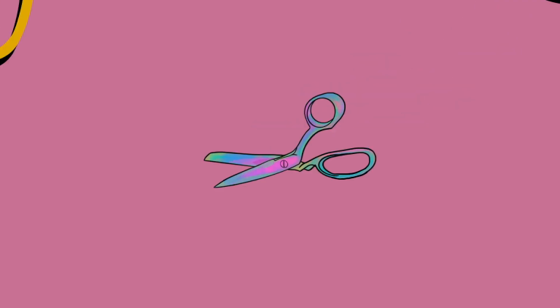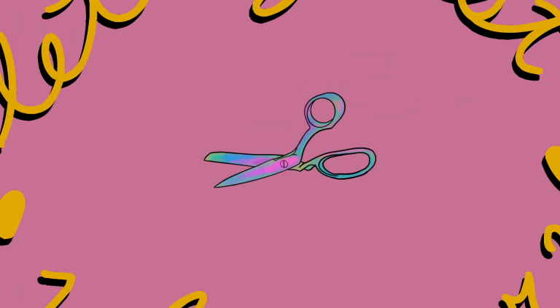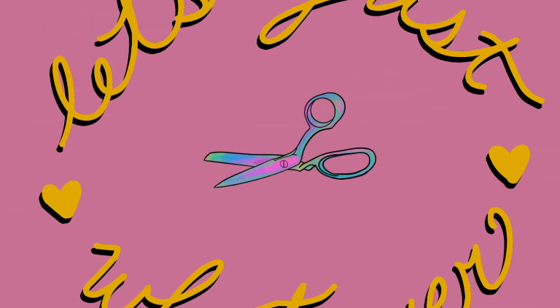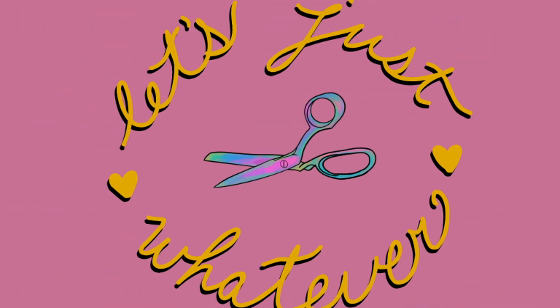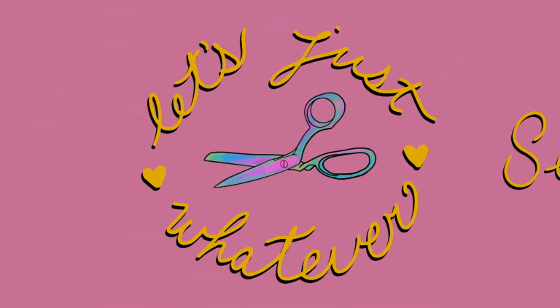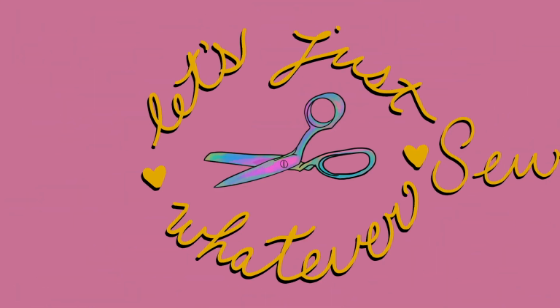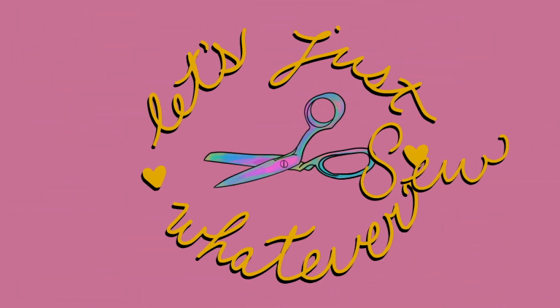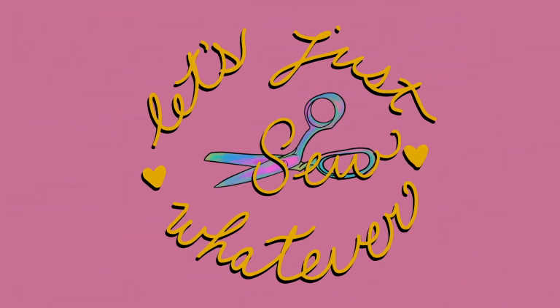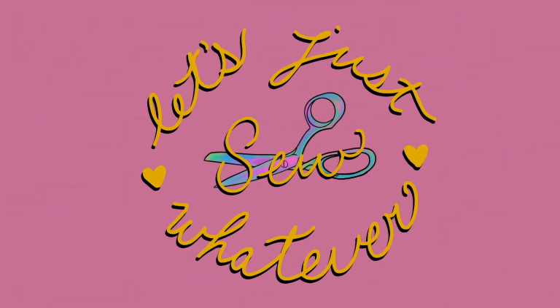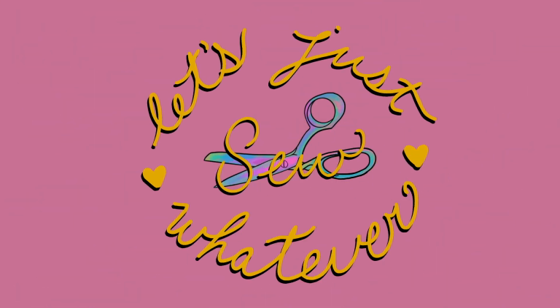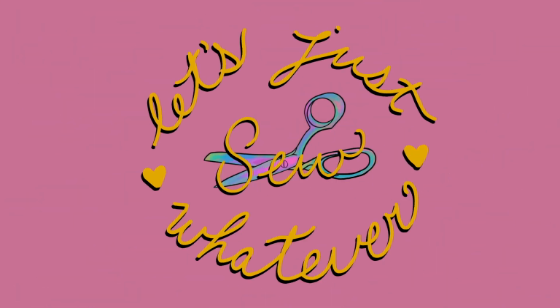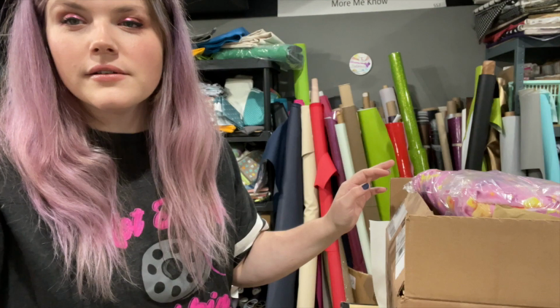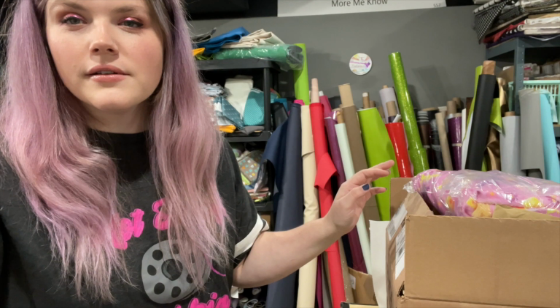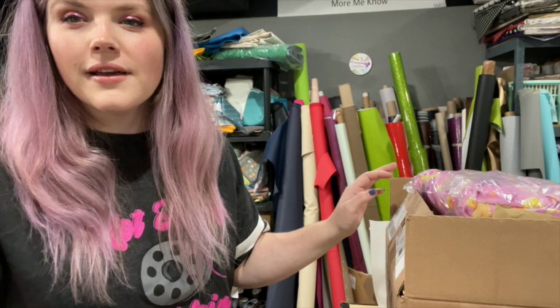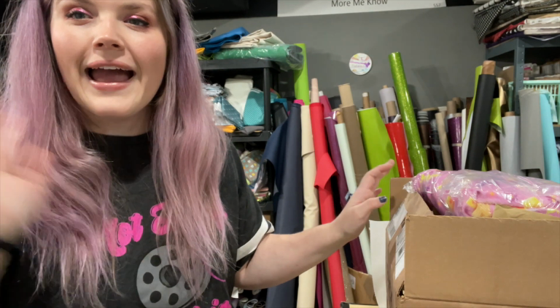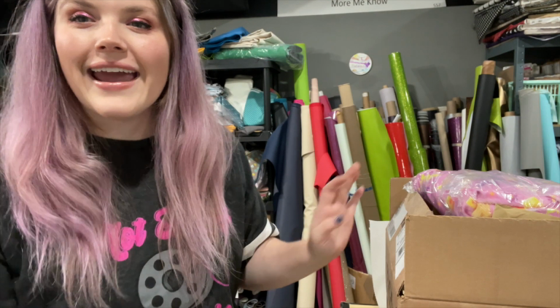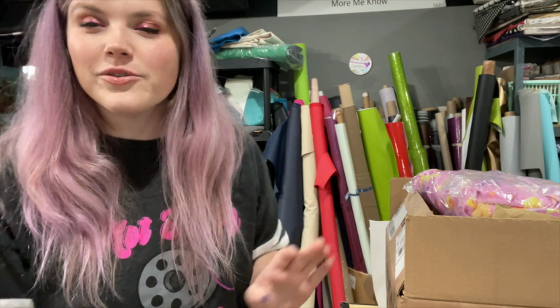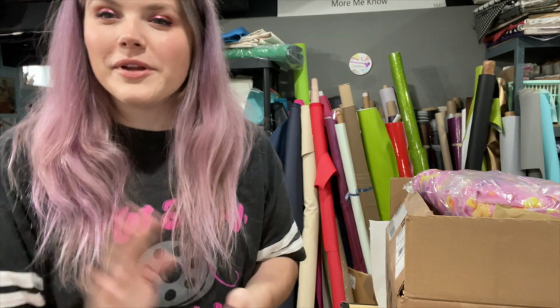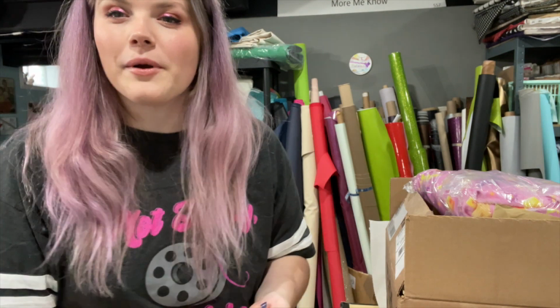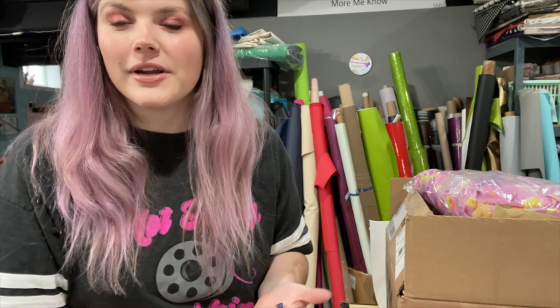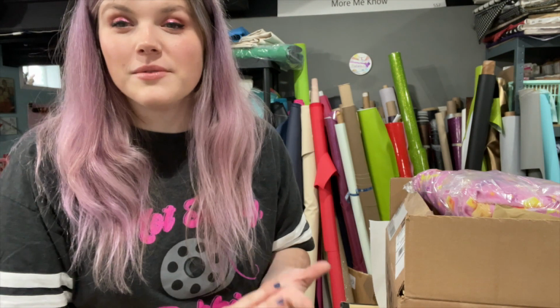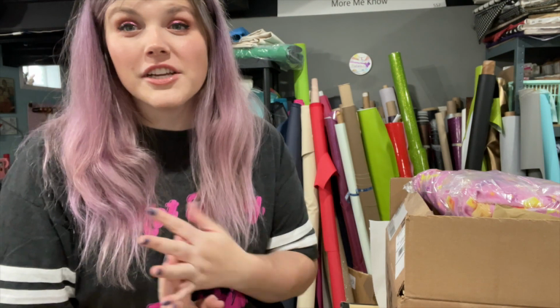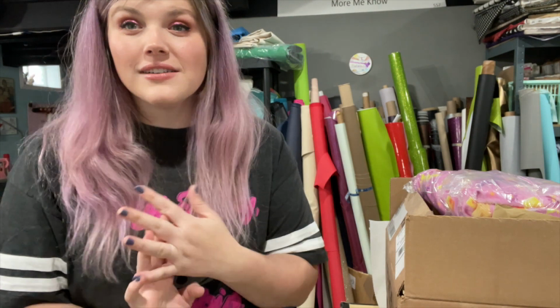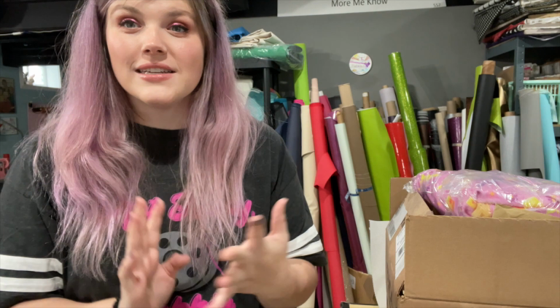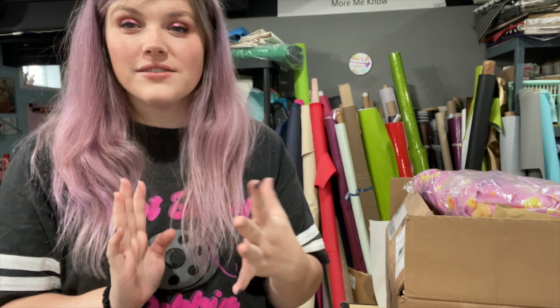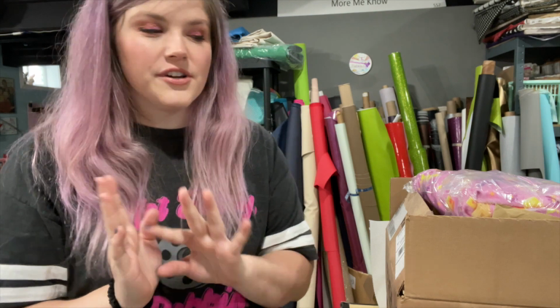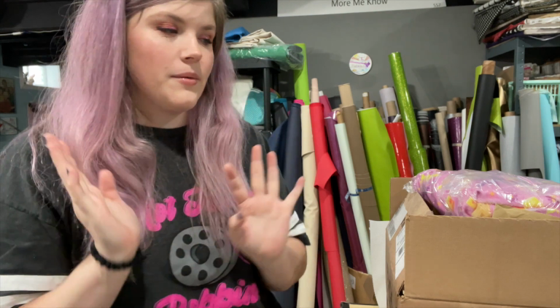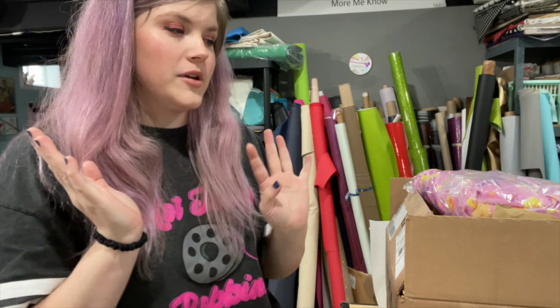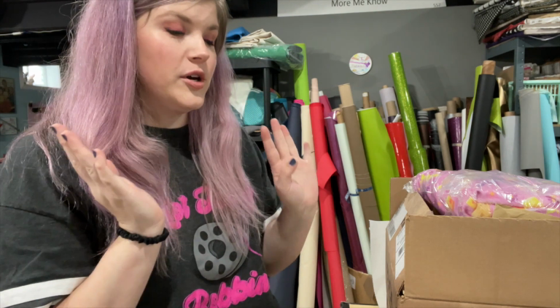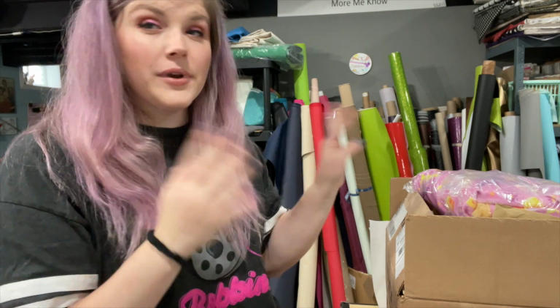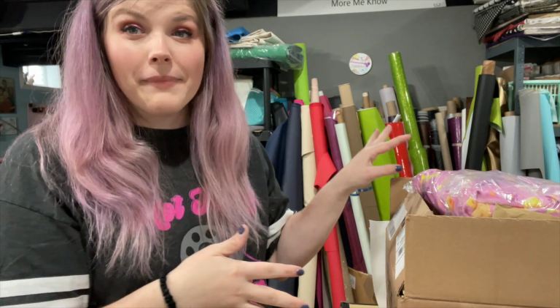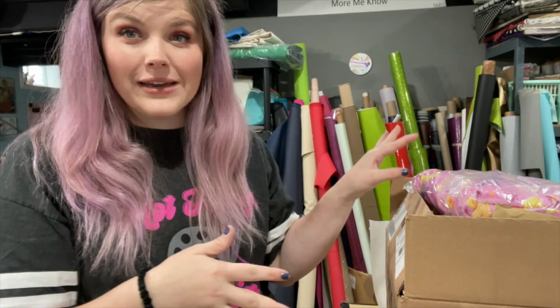Let's just sew whatever. Hey everybody, welcome back to my channel. In today's video I'm going to be opening mail.